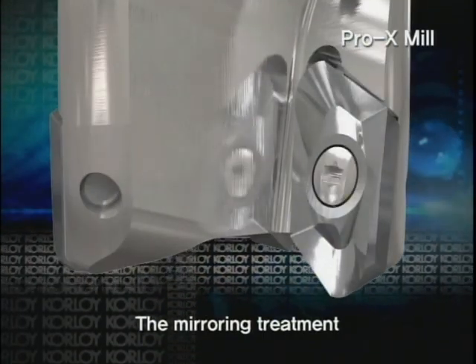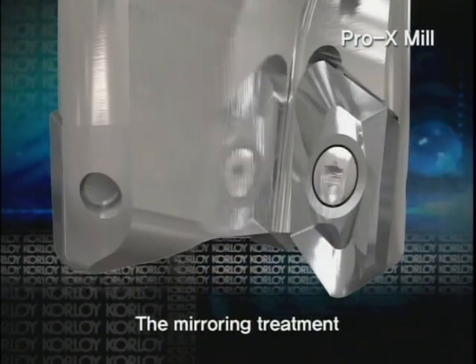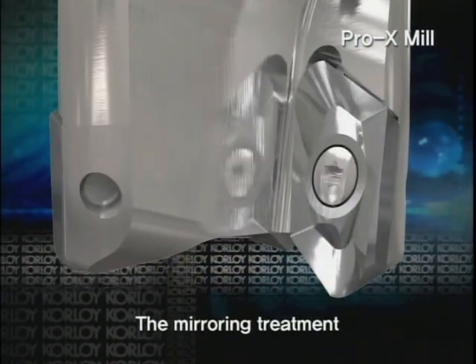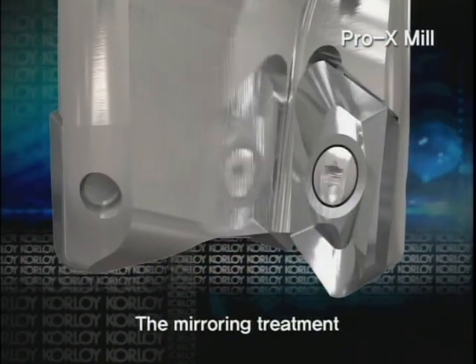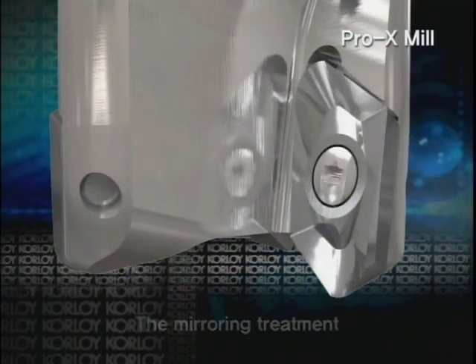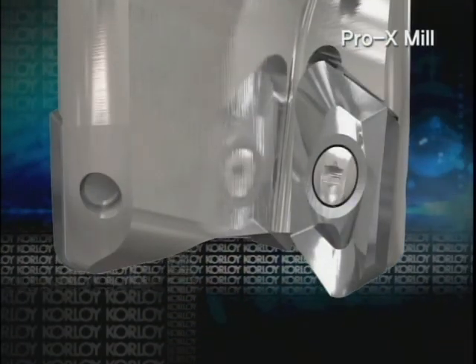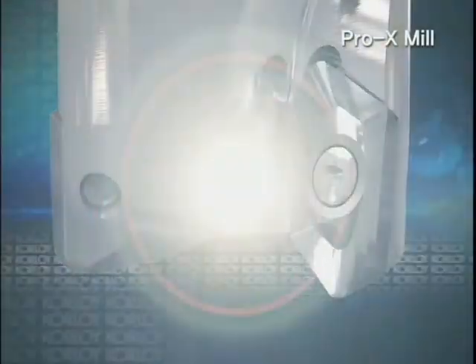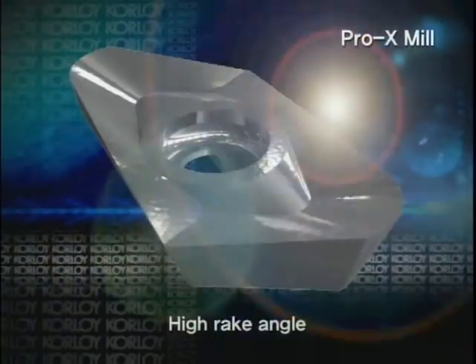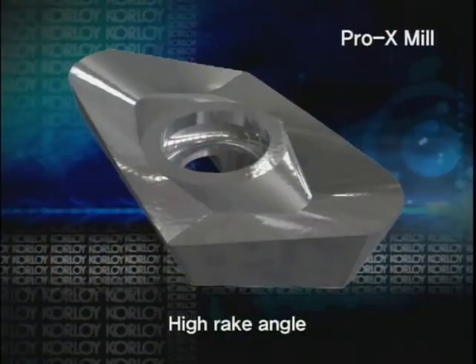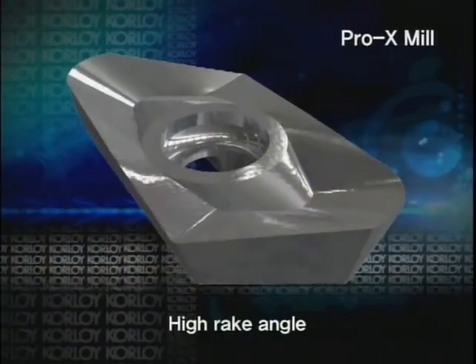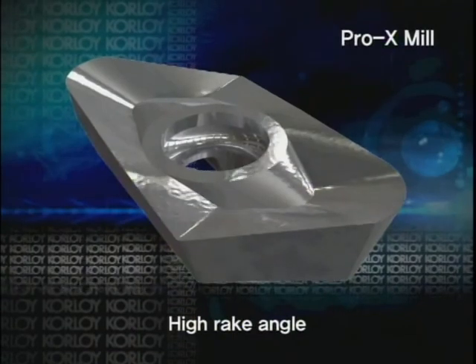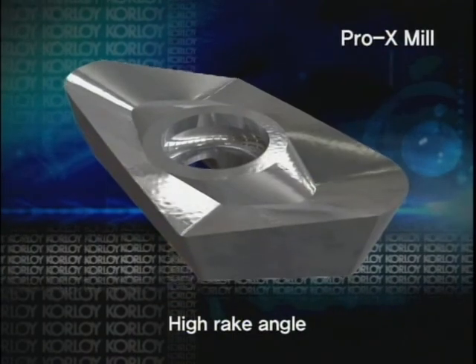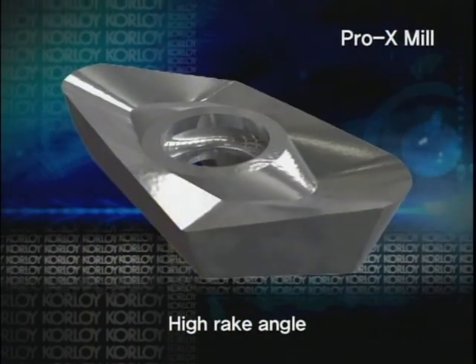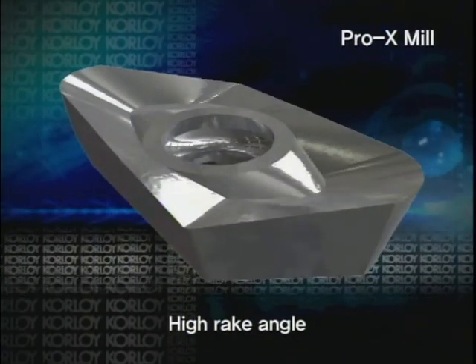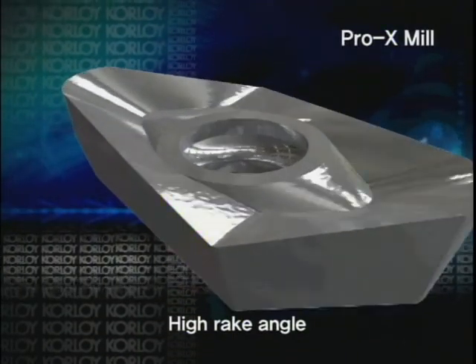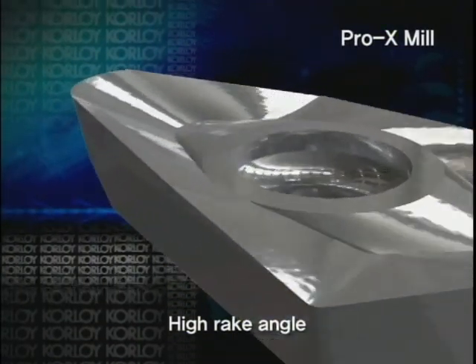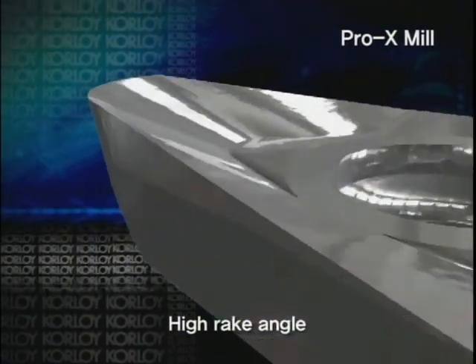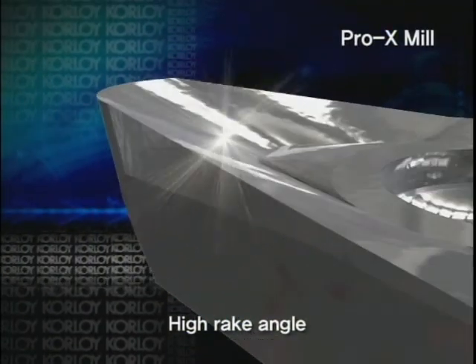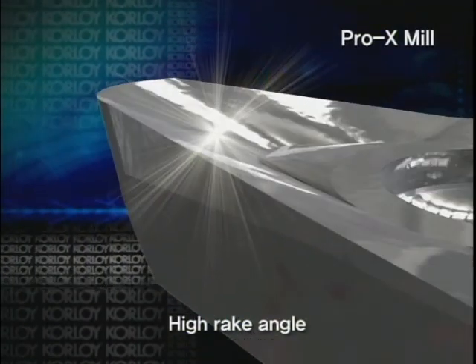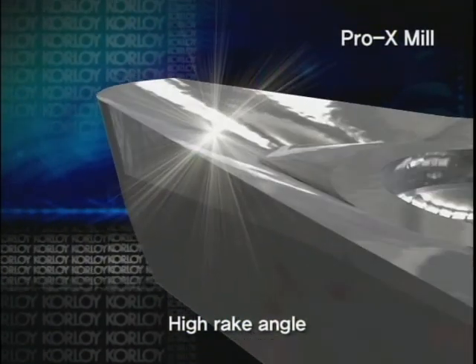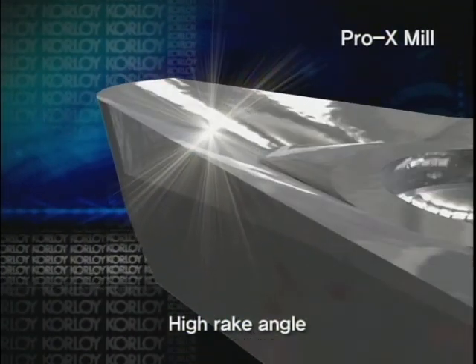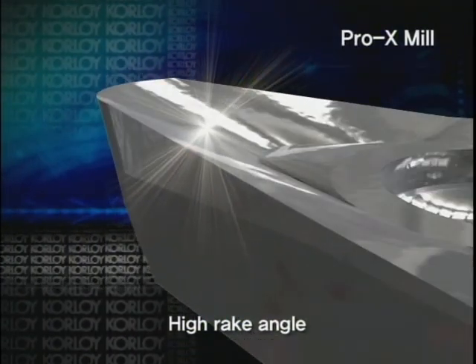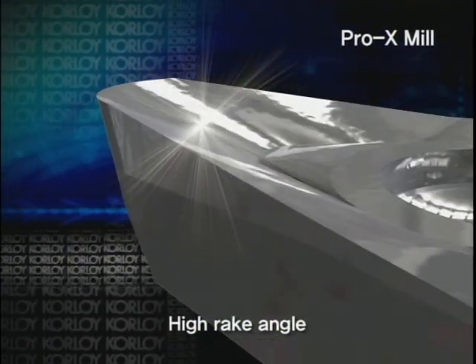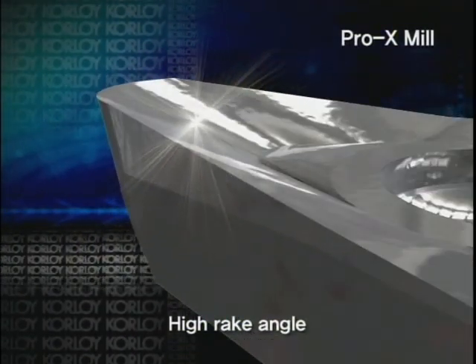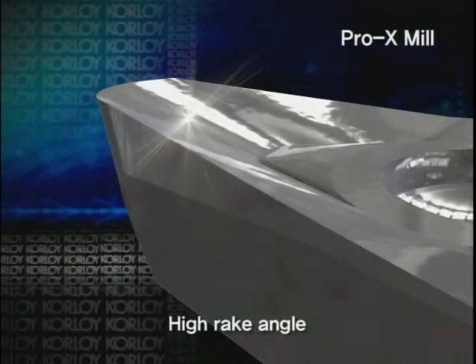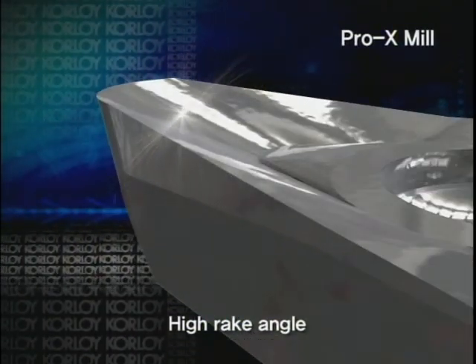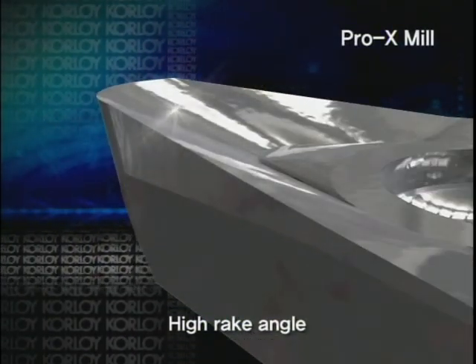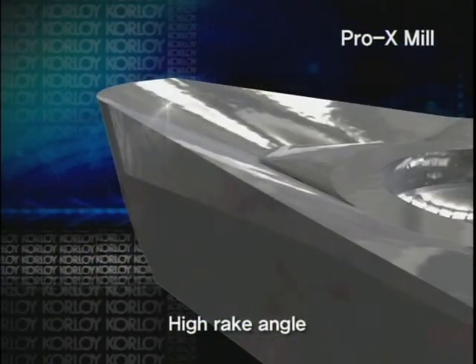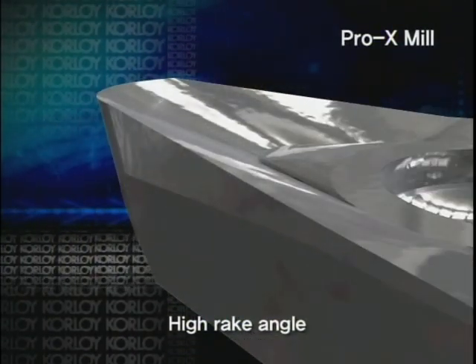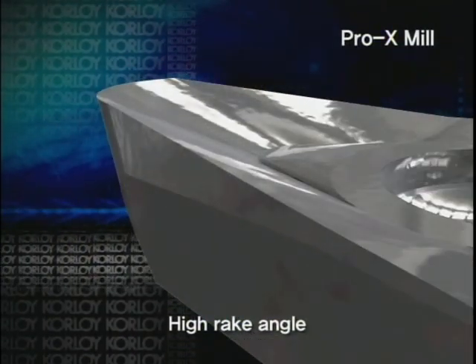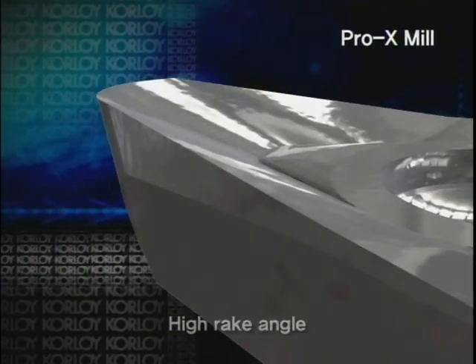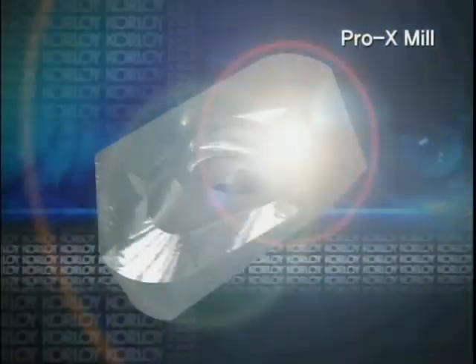An excellent surface finish of Pro-X-Mill, made by a High-Rank Angle Insert, will satisfy customers' needs.